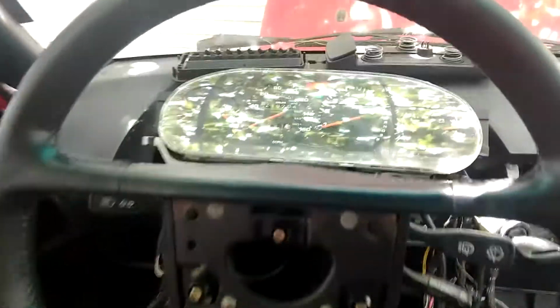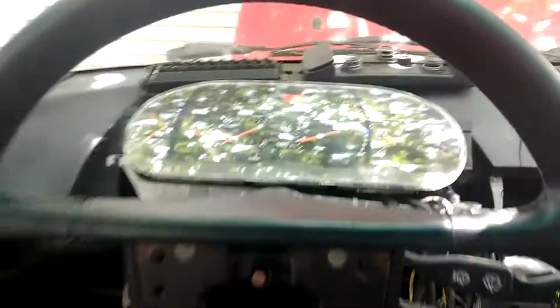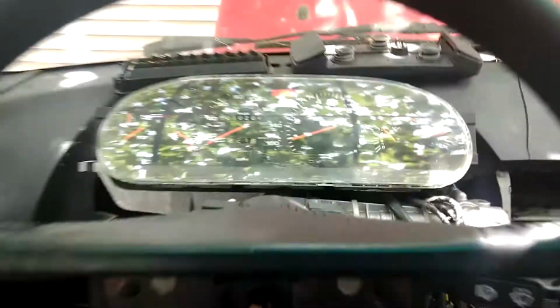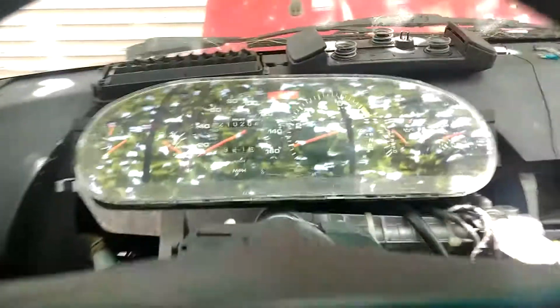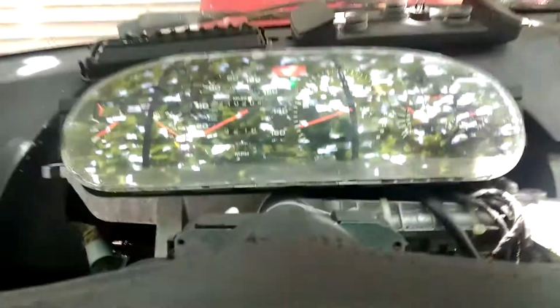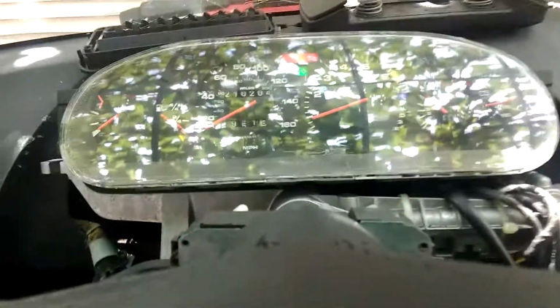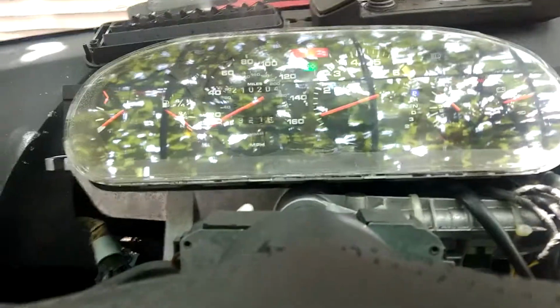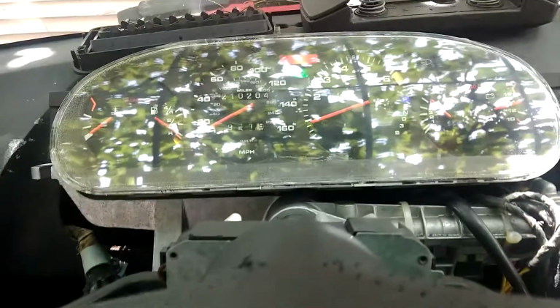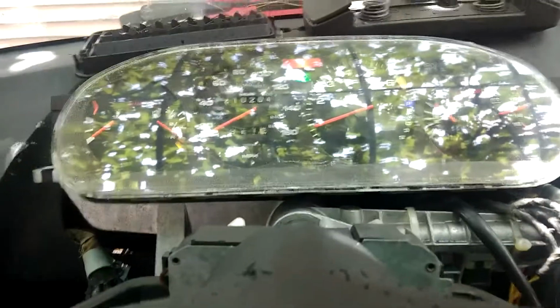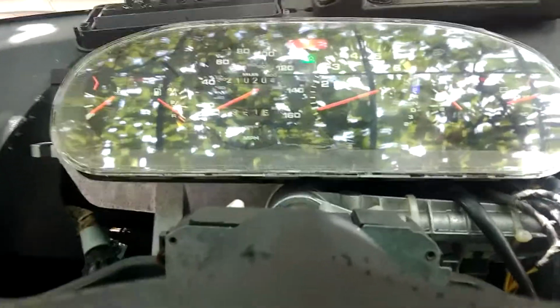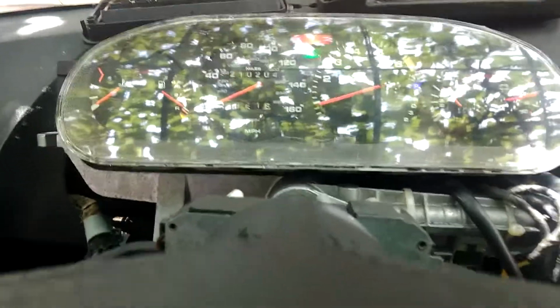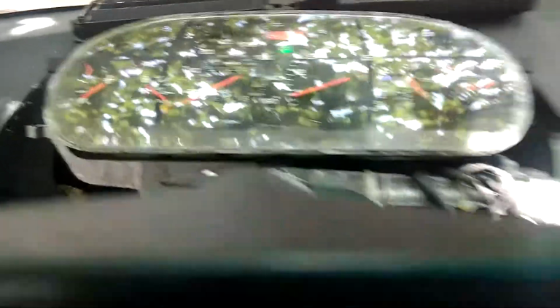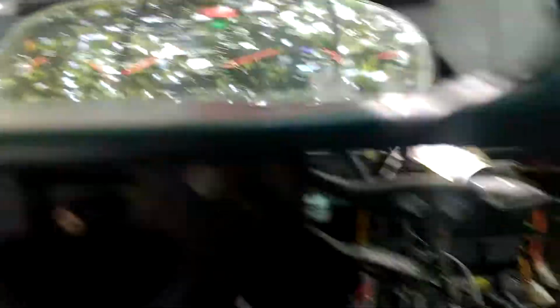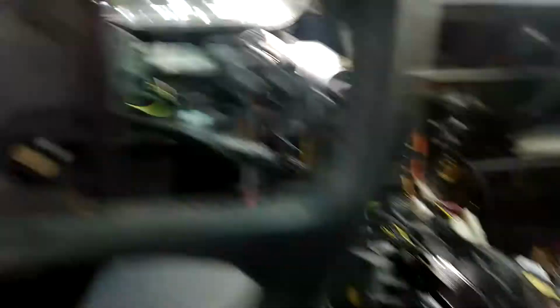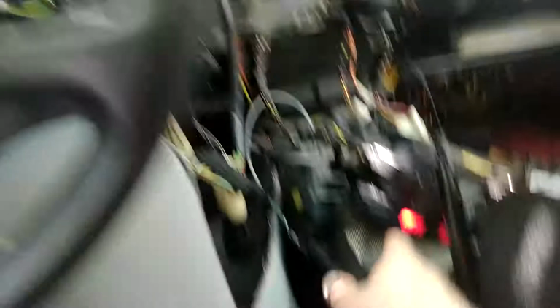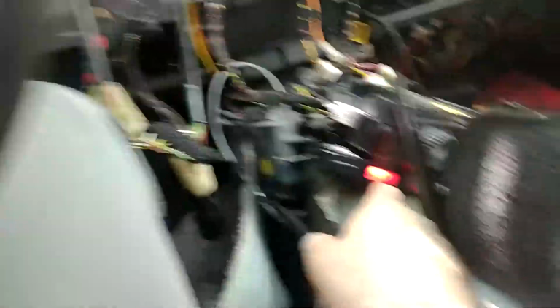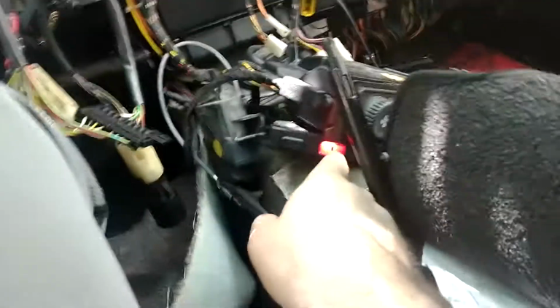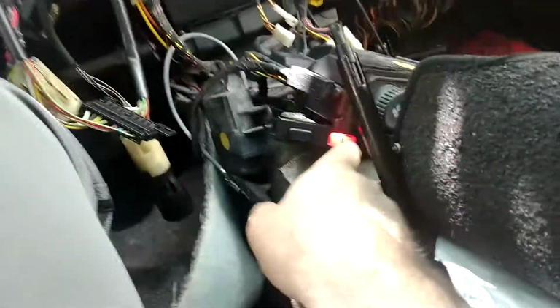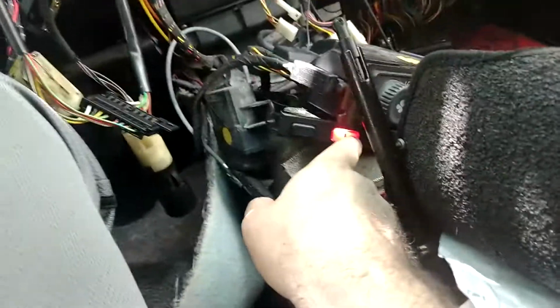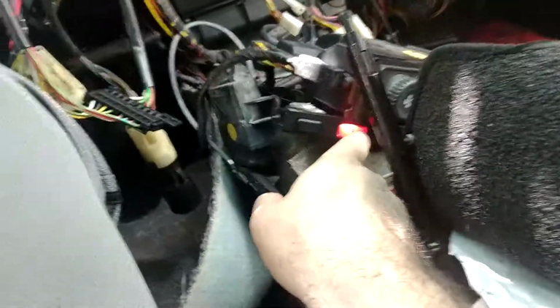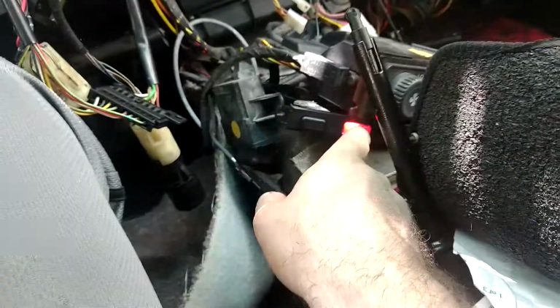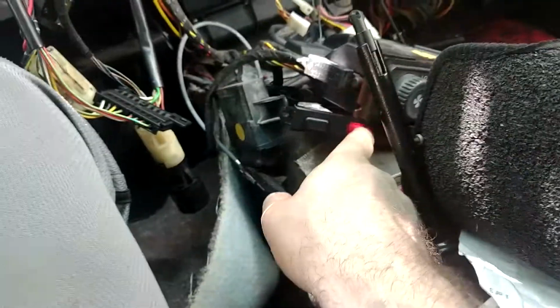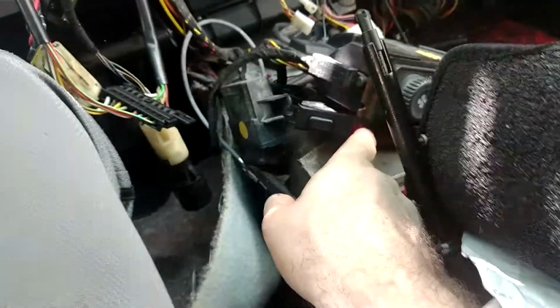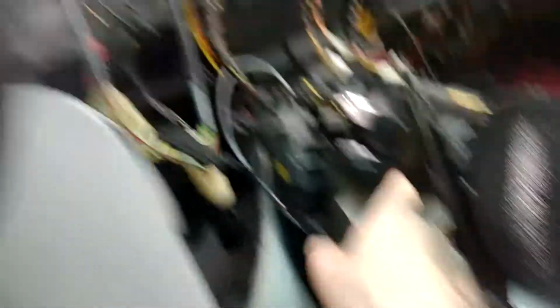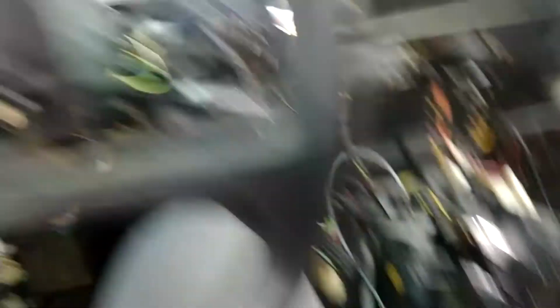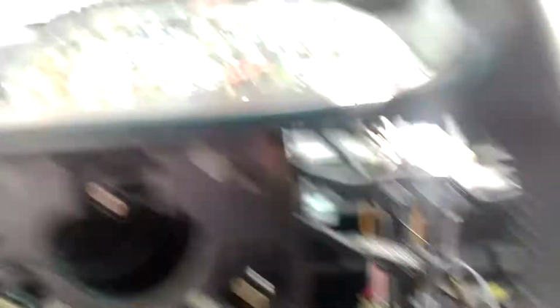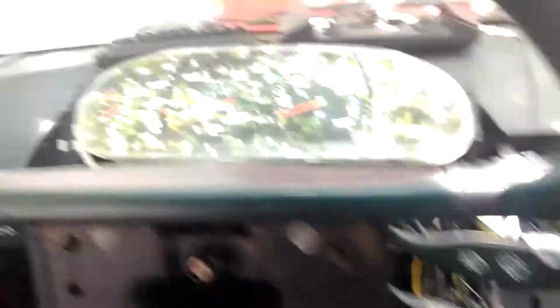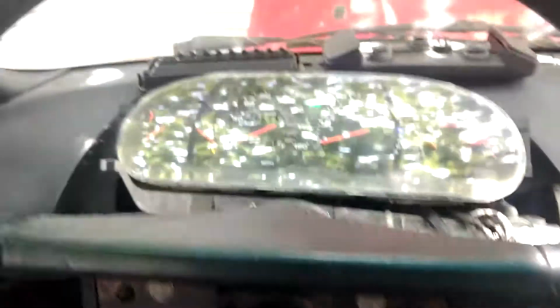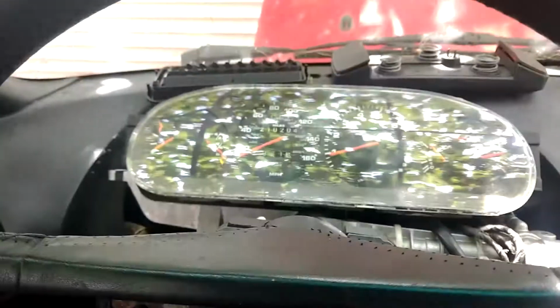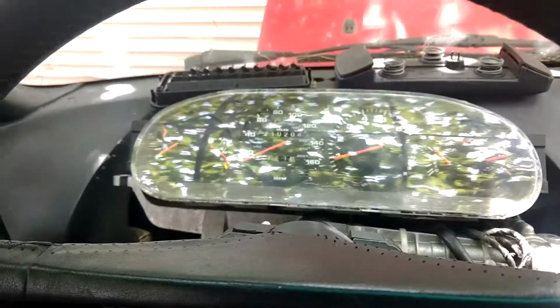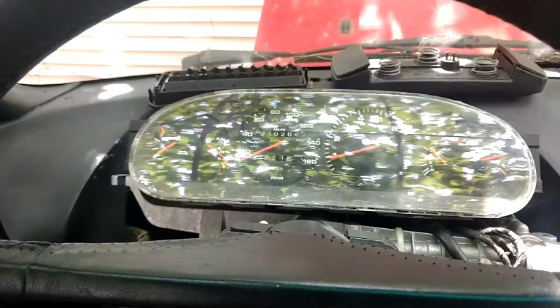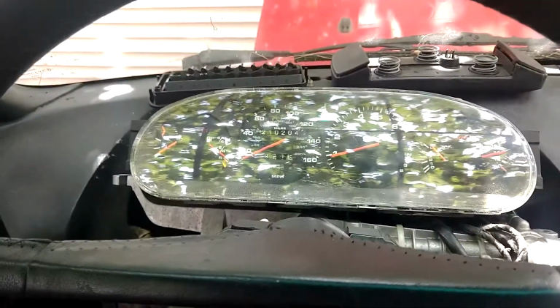I'm not sure what that exclamation light is for, but I press this and it goes away.